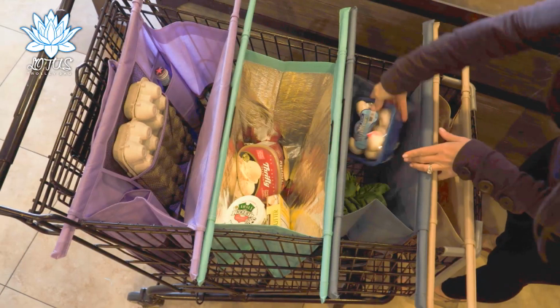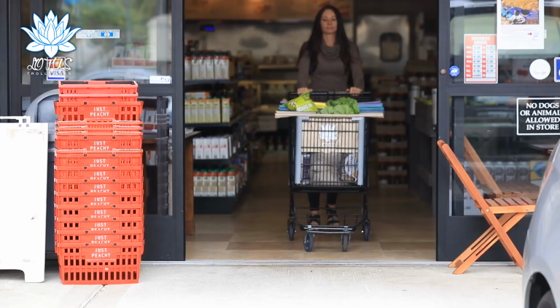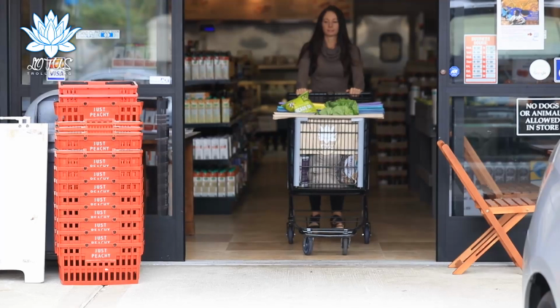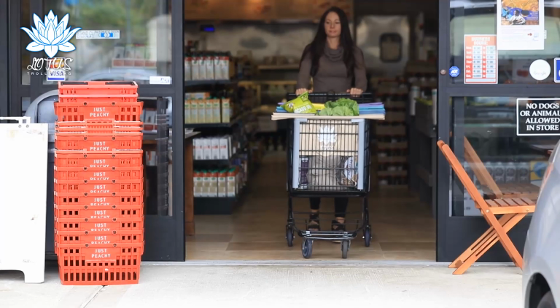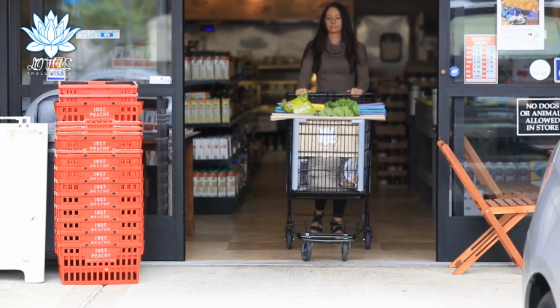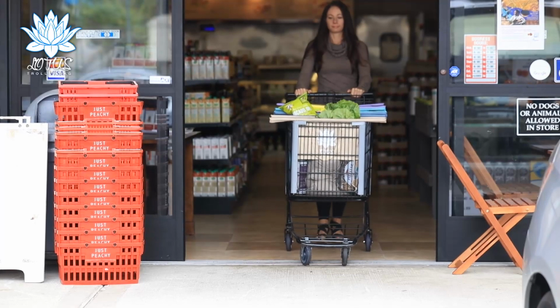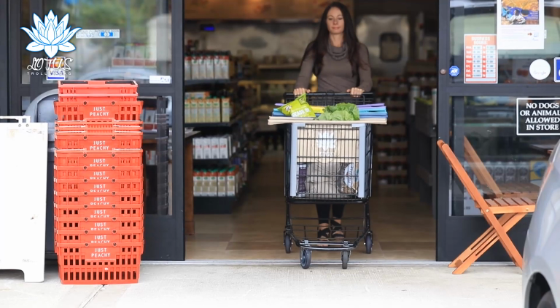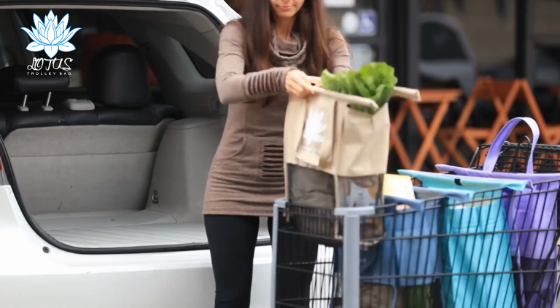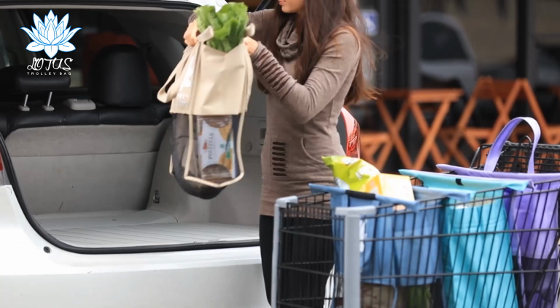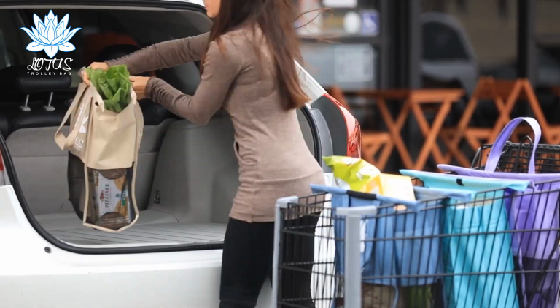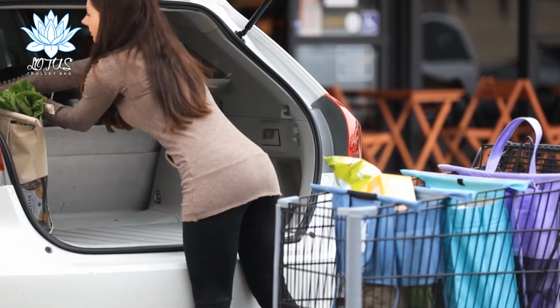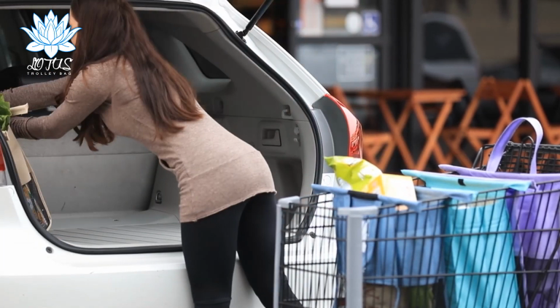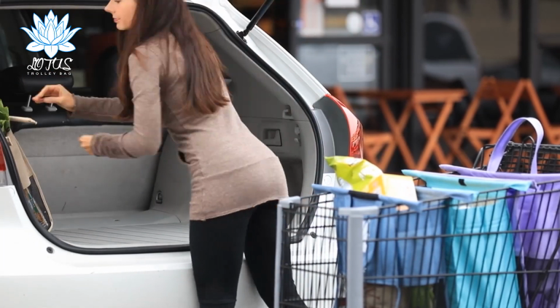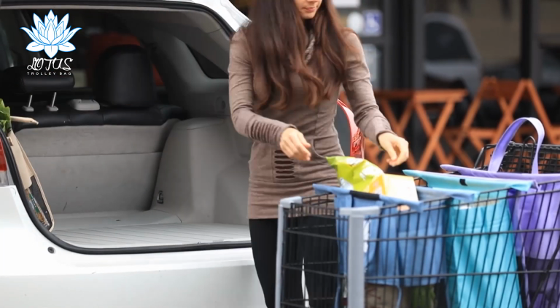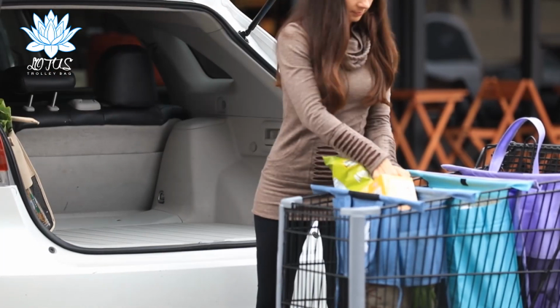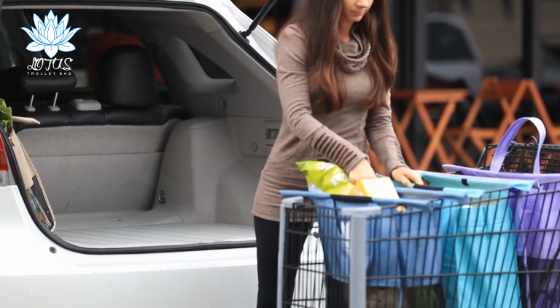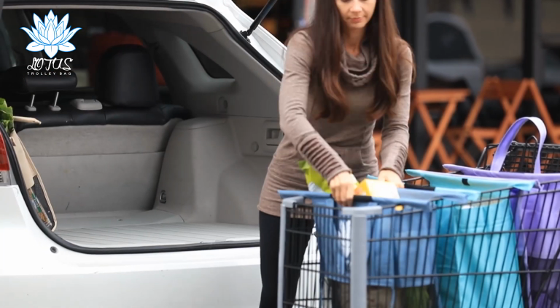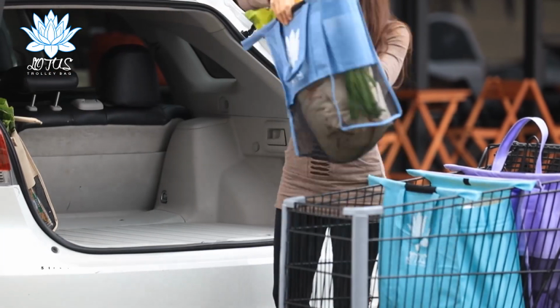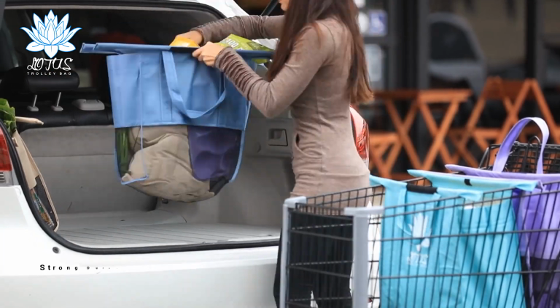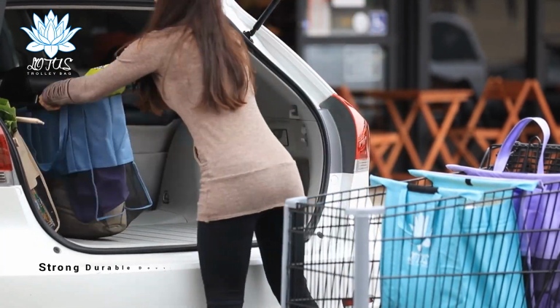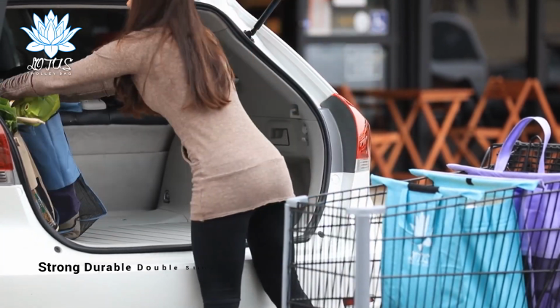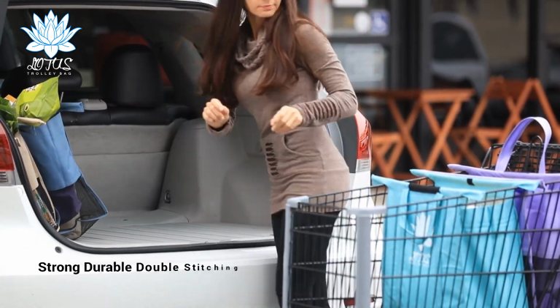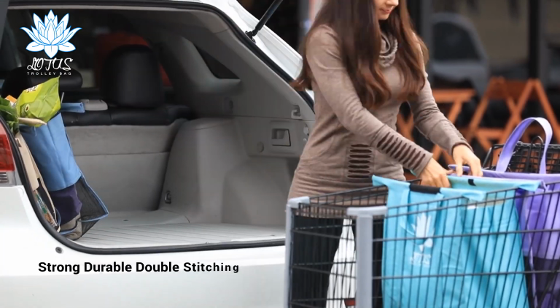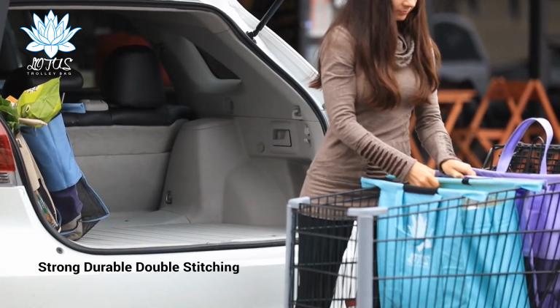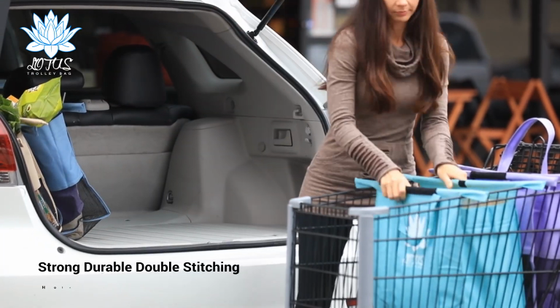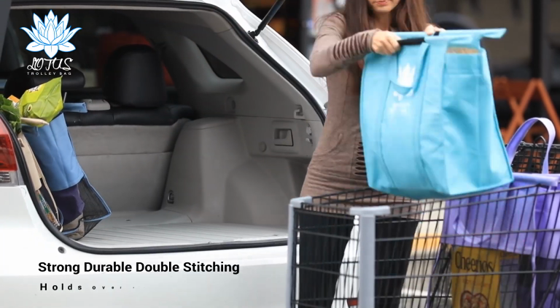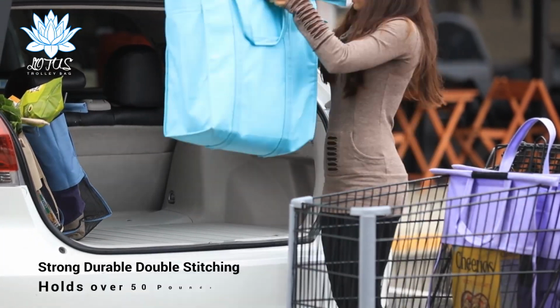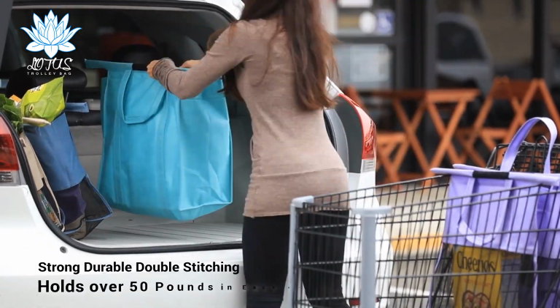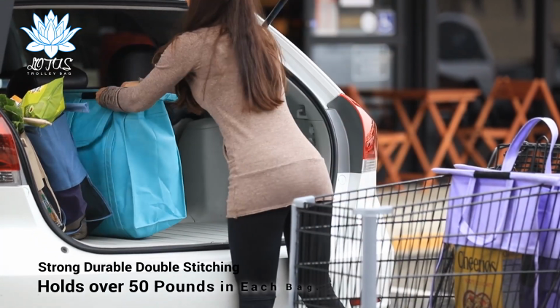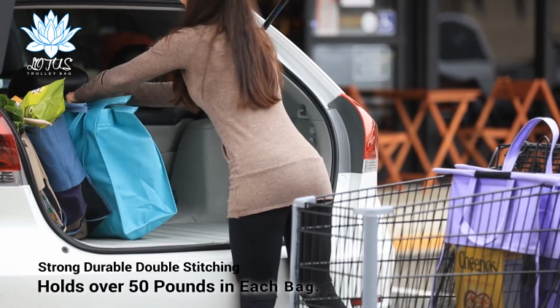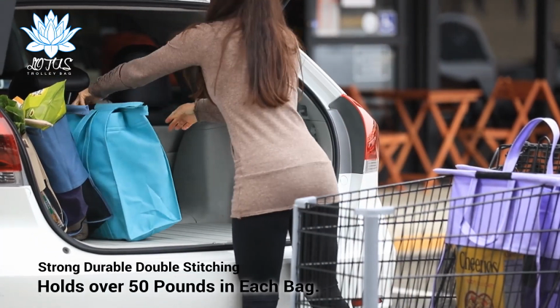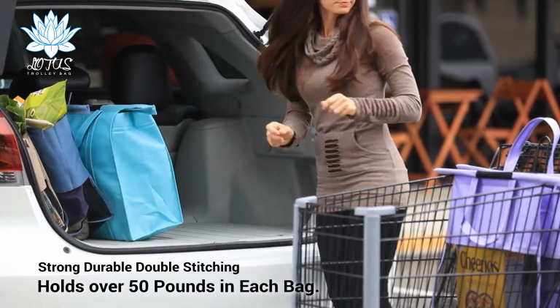Next, separate the bags for the journey home. Each durable double-stitched bag holds over 50 pounds.